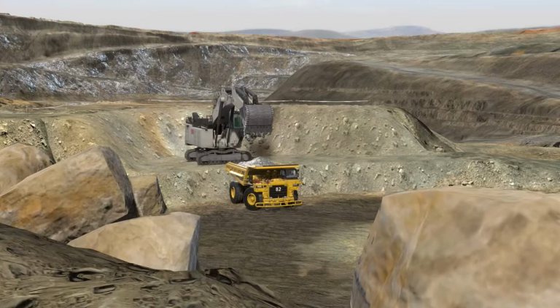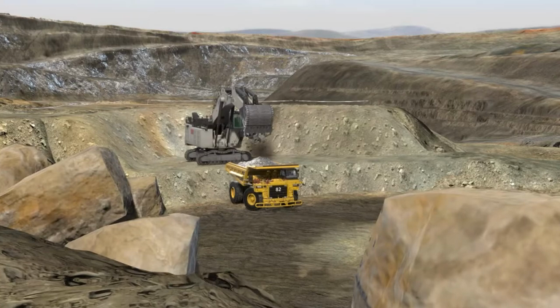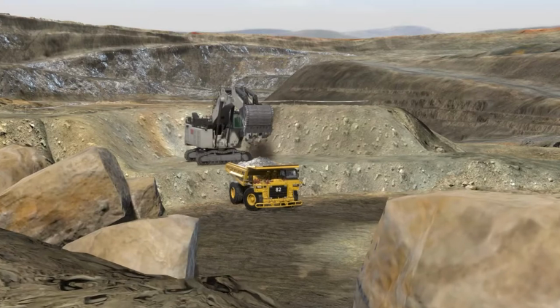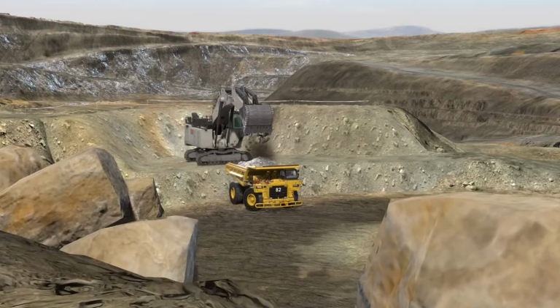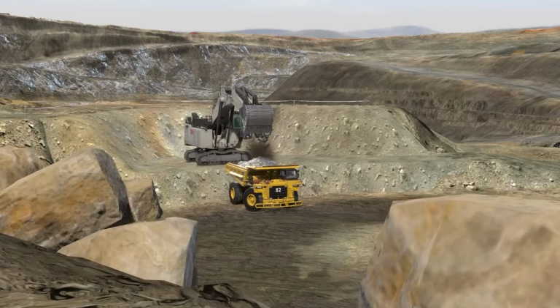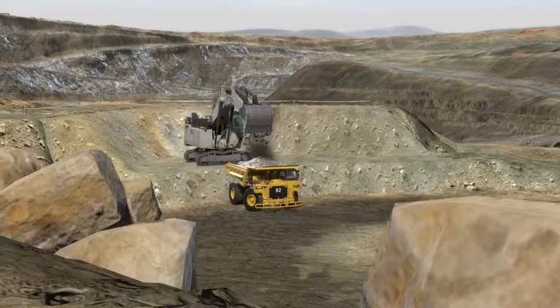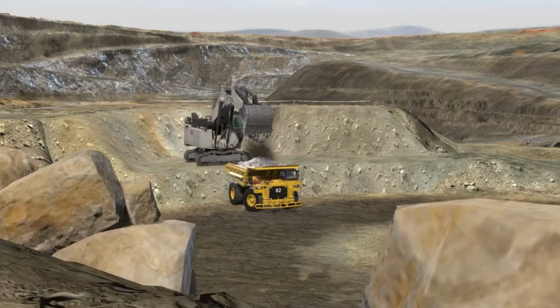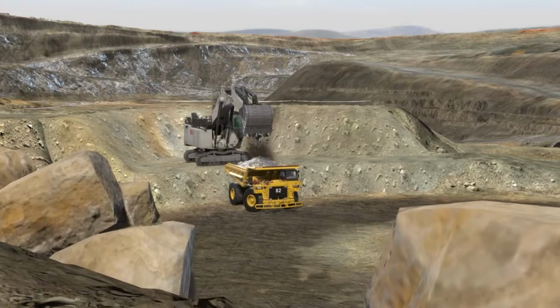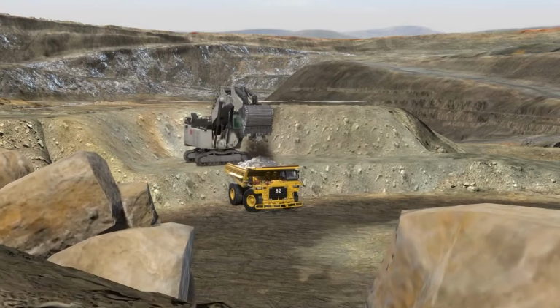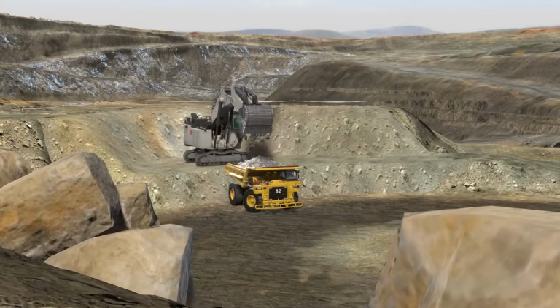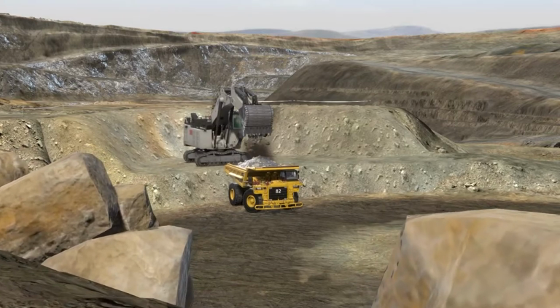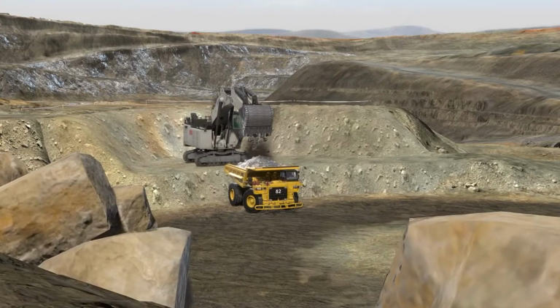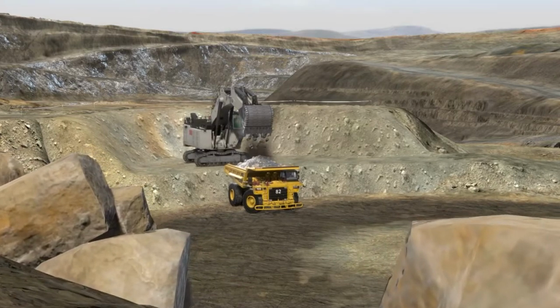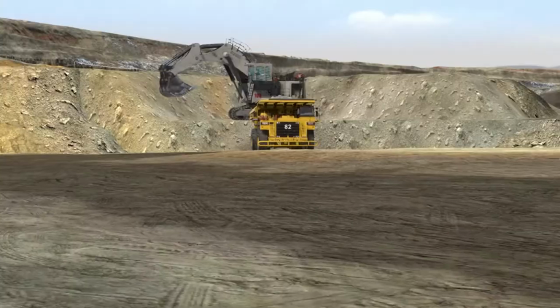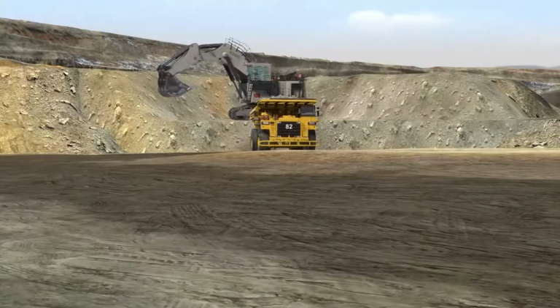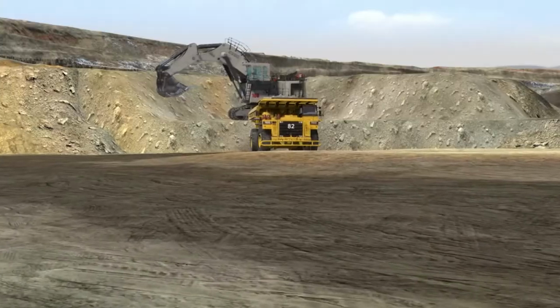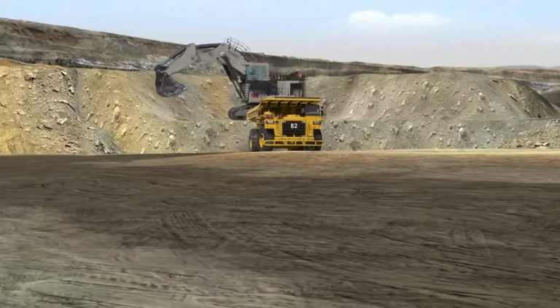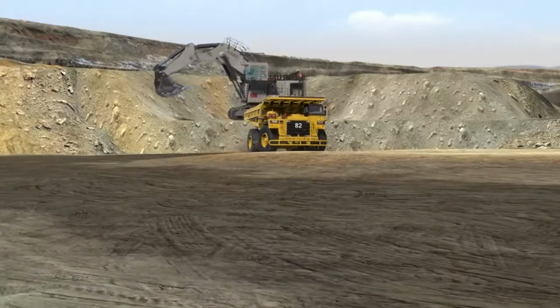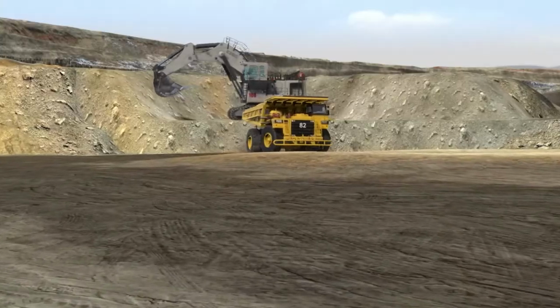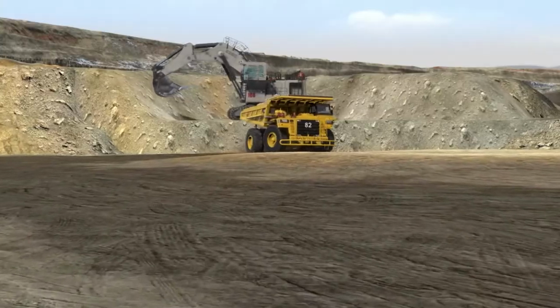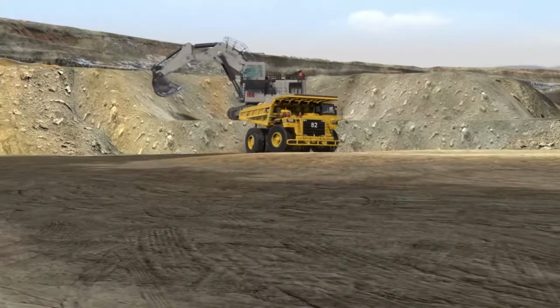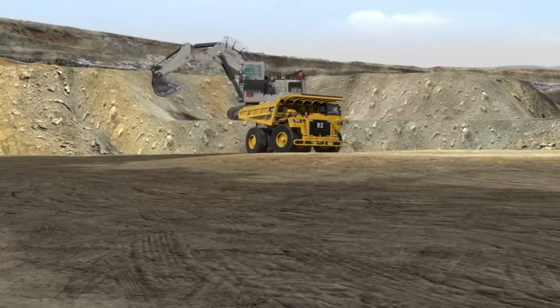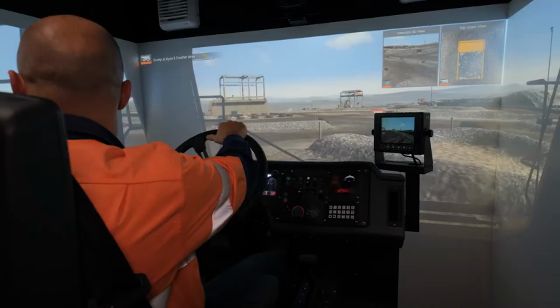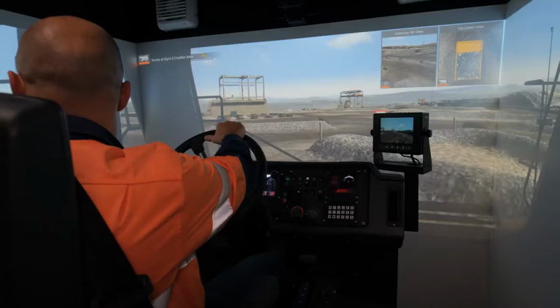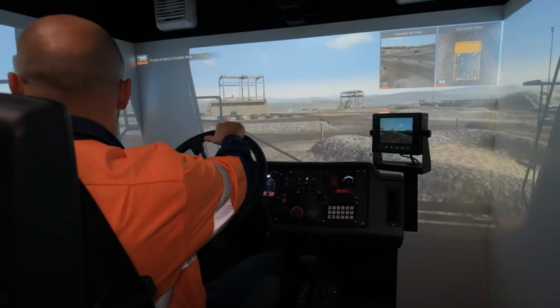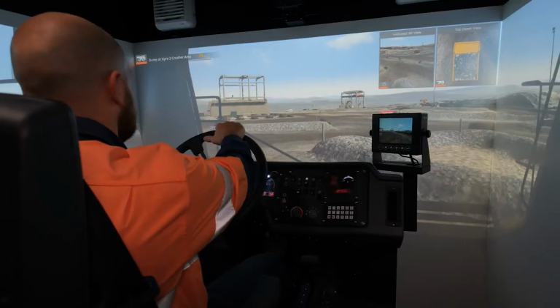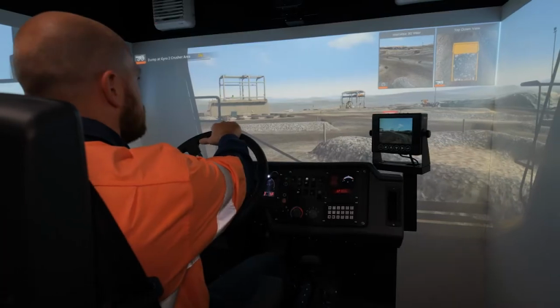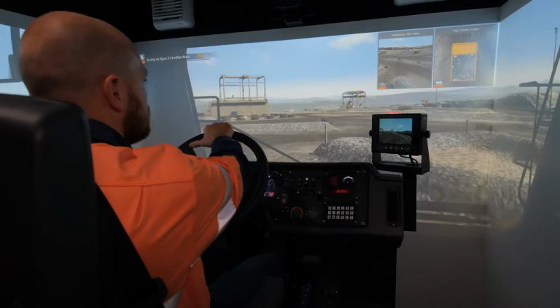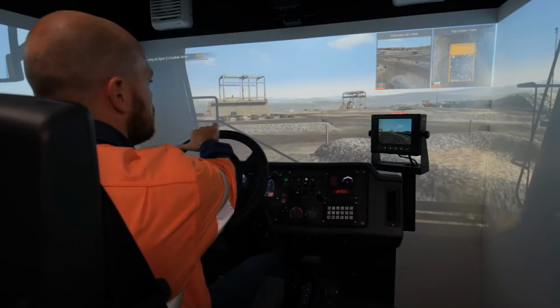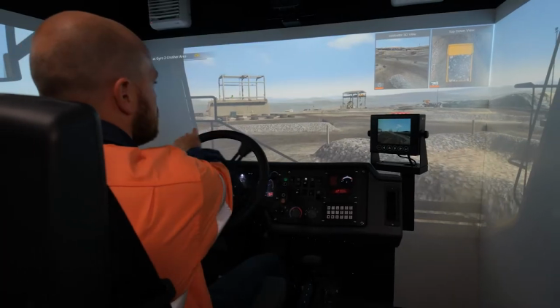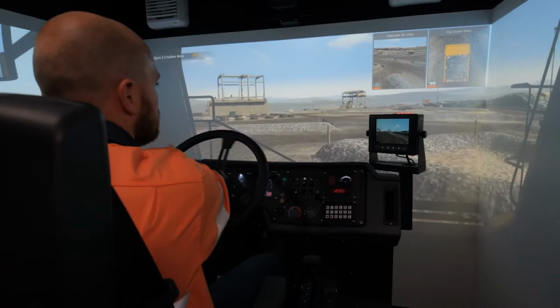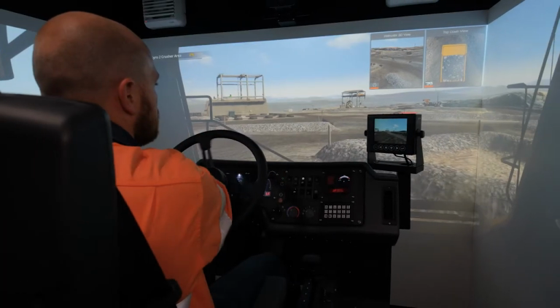8. Handle the iron rod and fire rod. 9. Position the iron rod and fire rod.